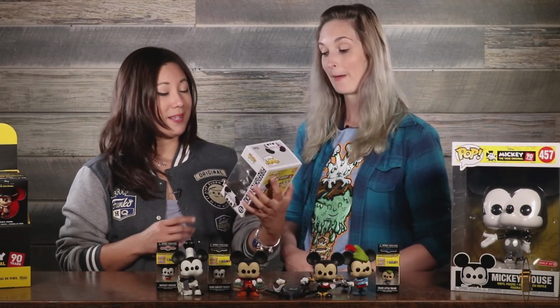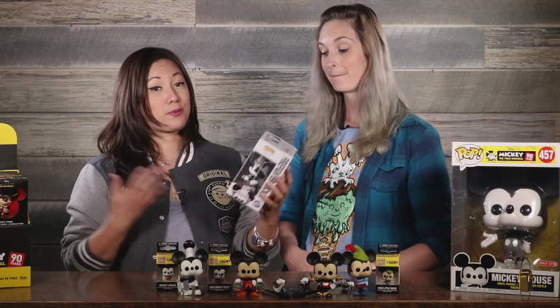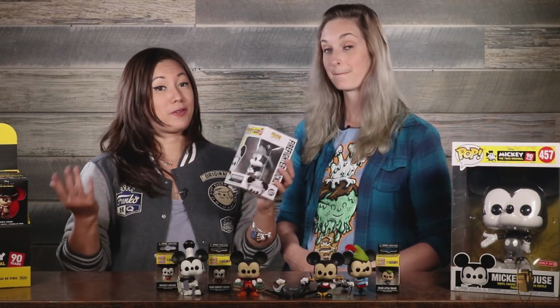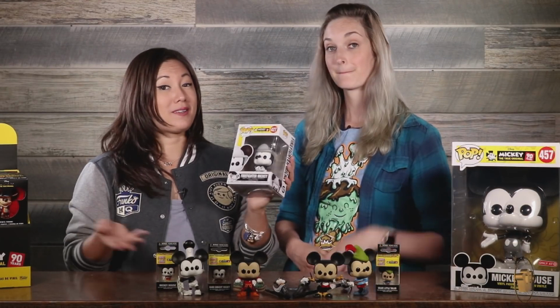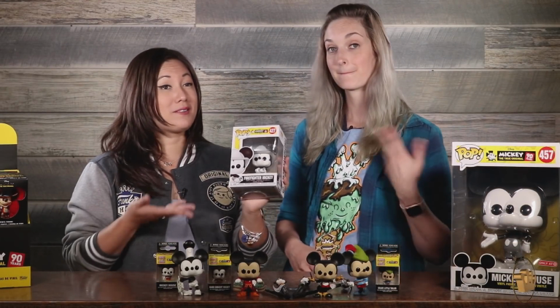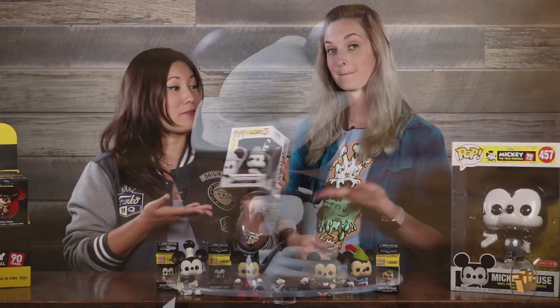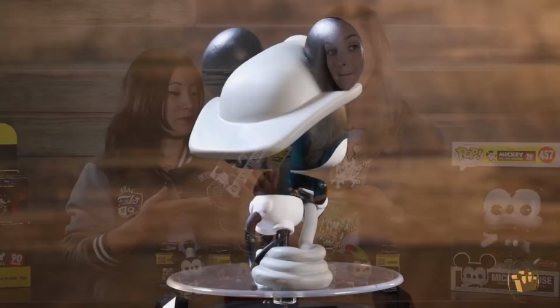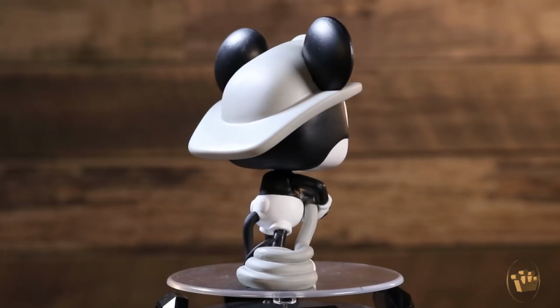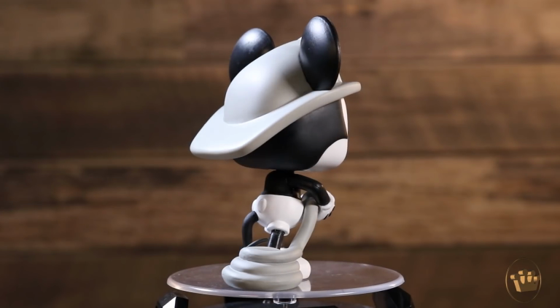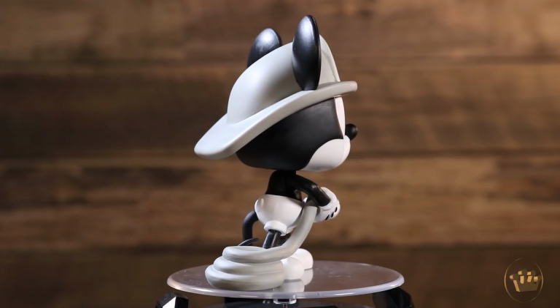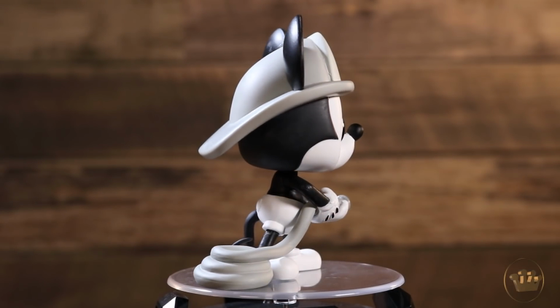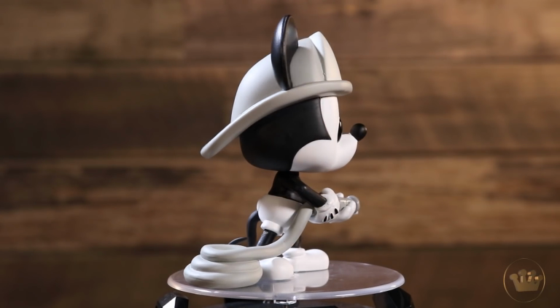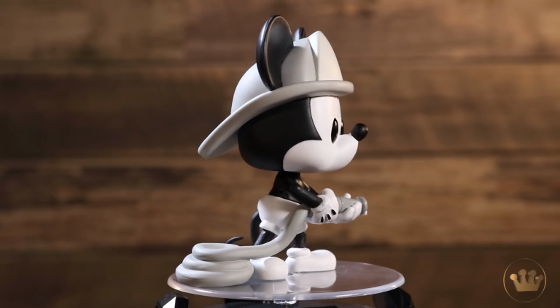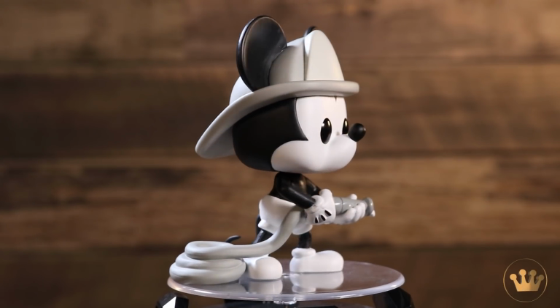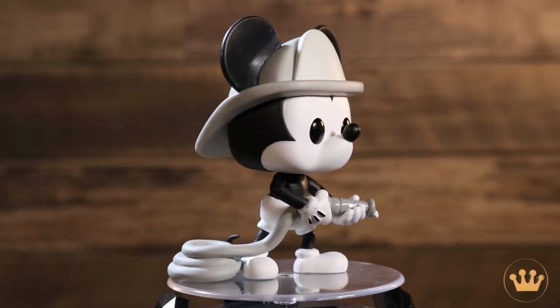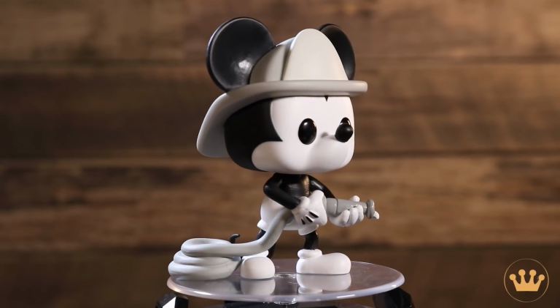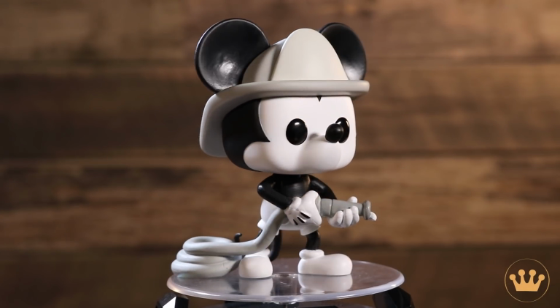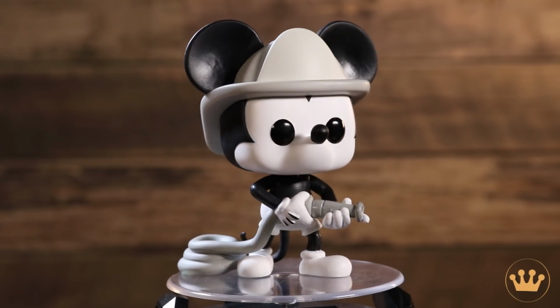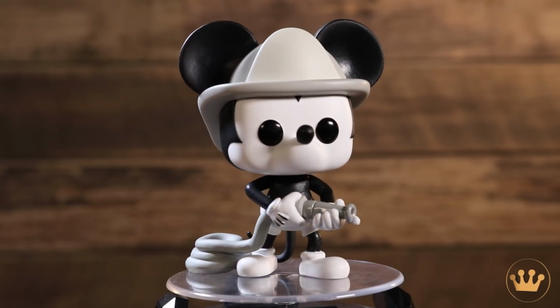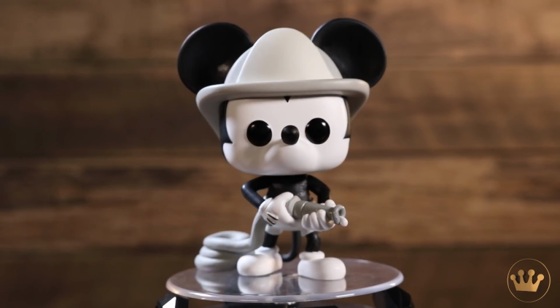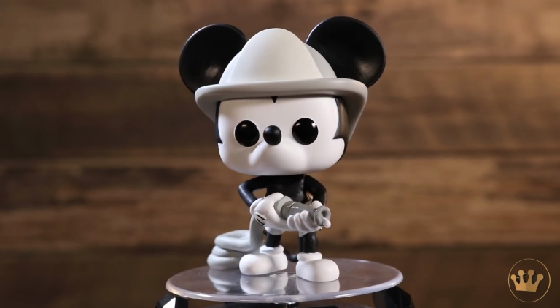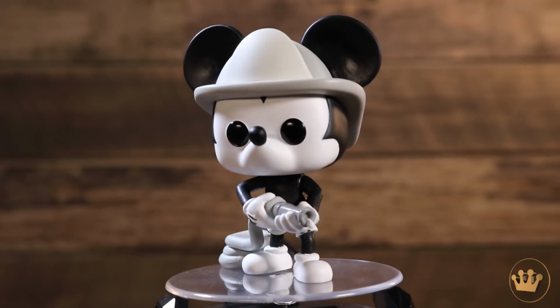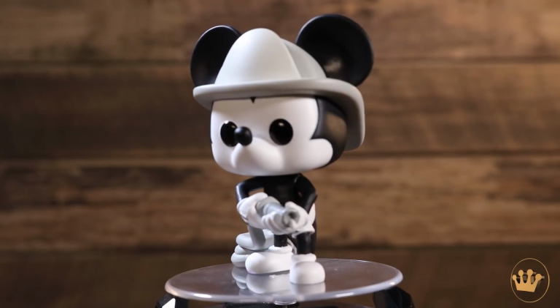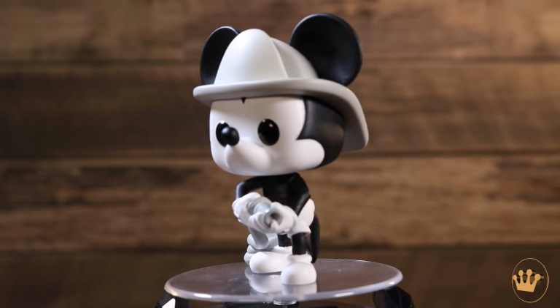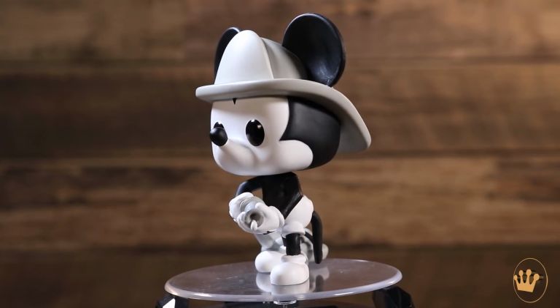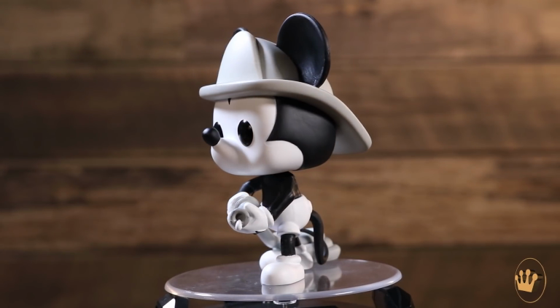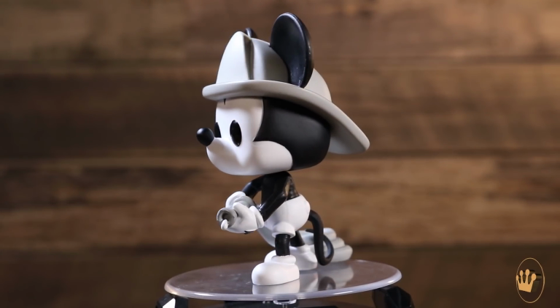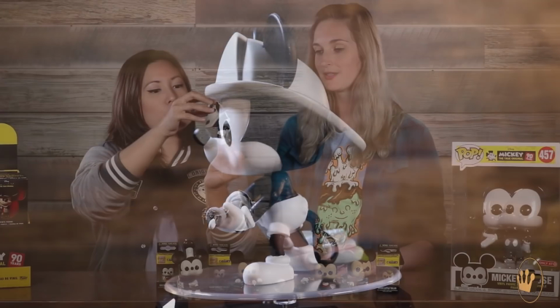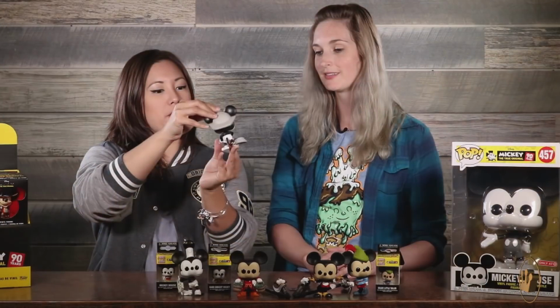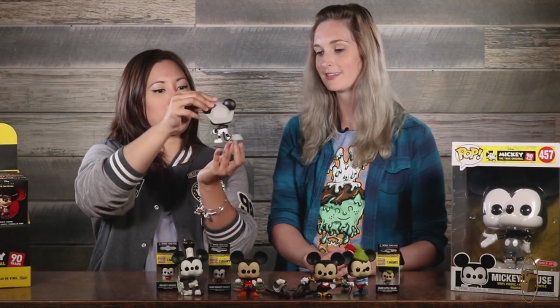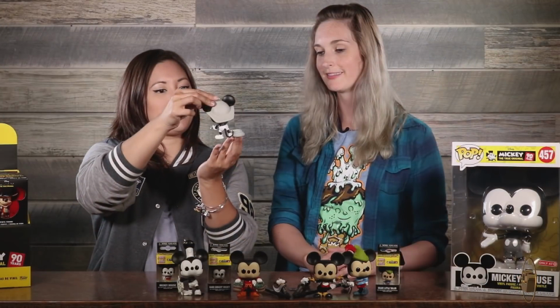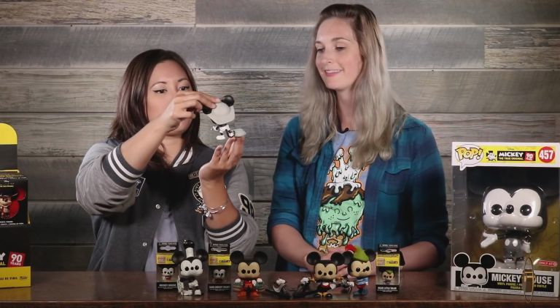Last but certainly not least, Firefighter Mickey, also in grayscale. So cute — super cute. With his hat and hose coiled up behind him.